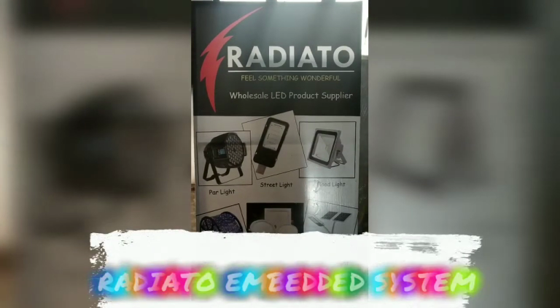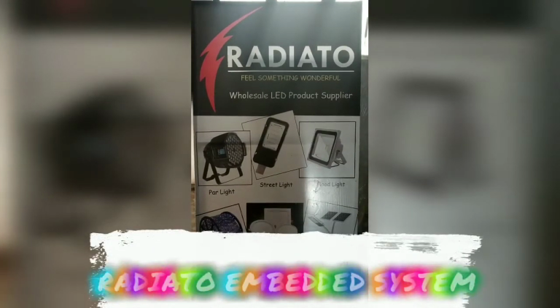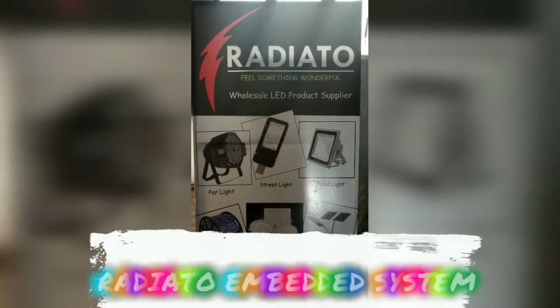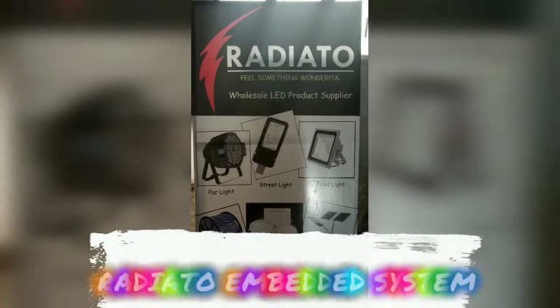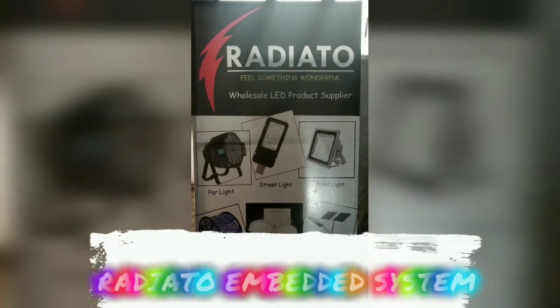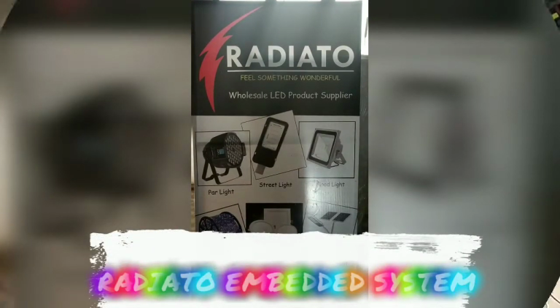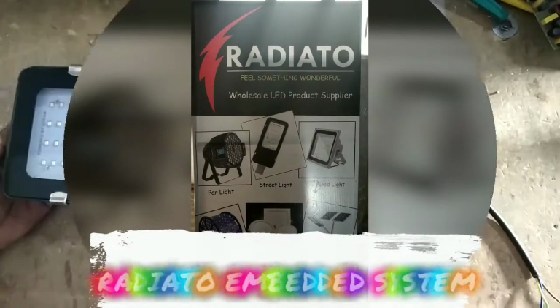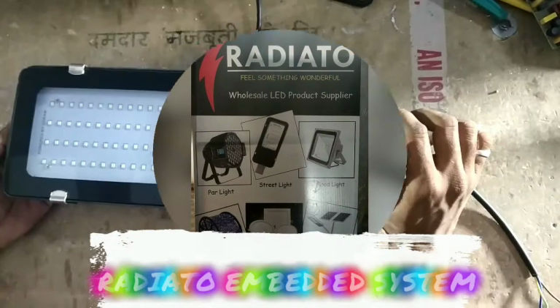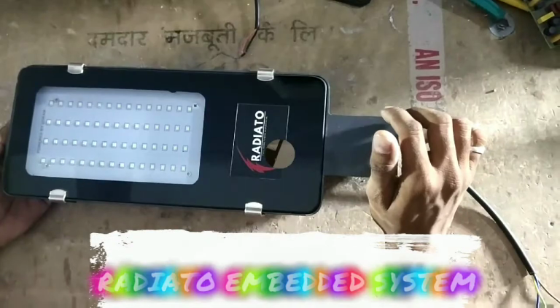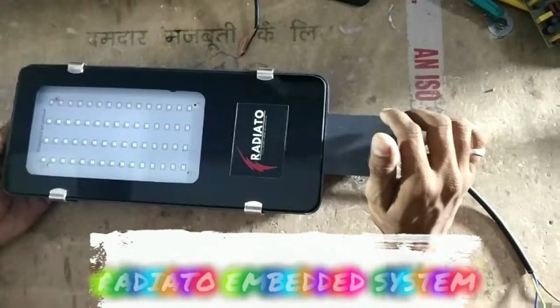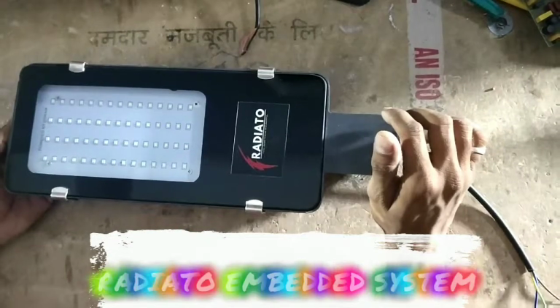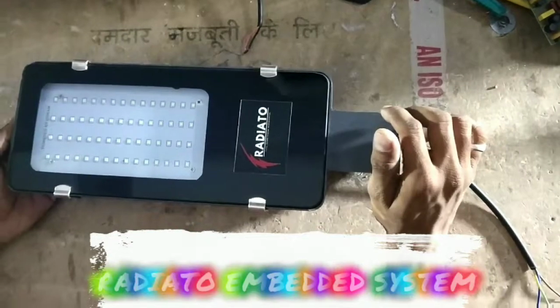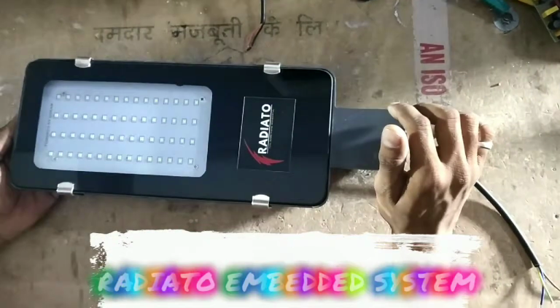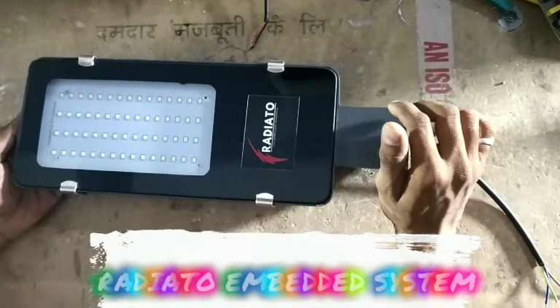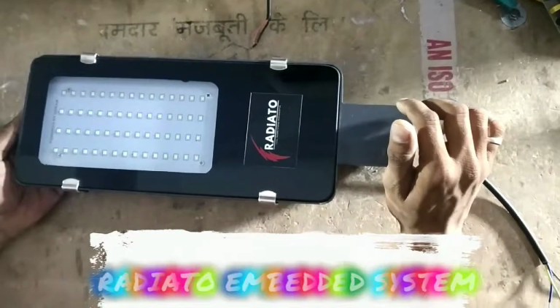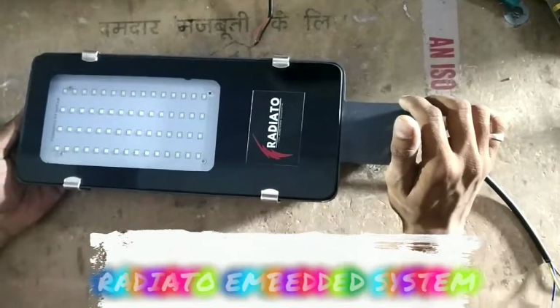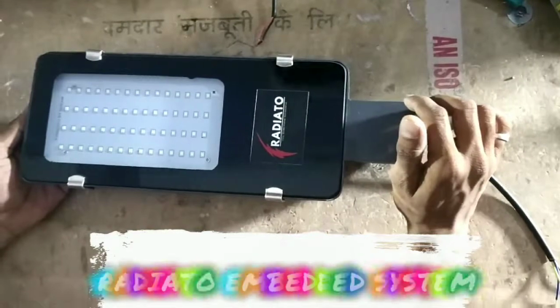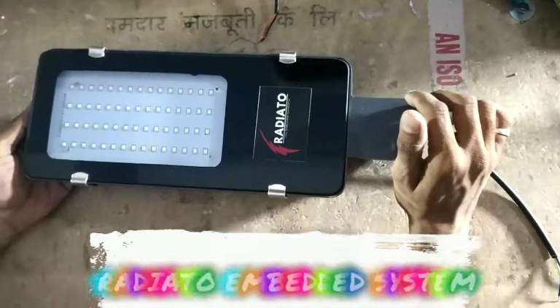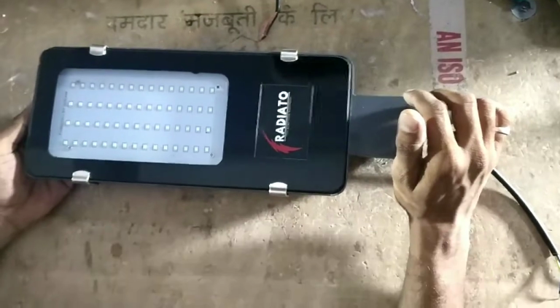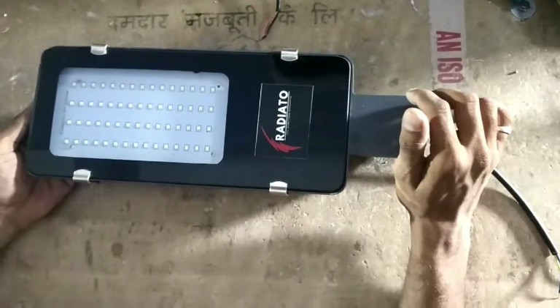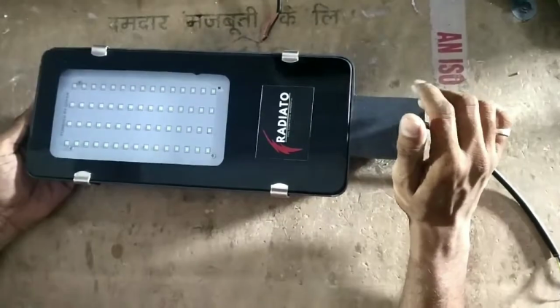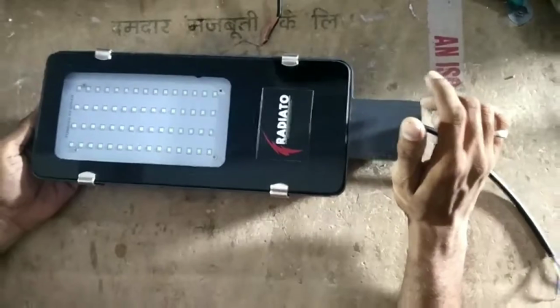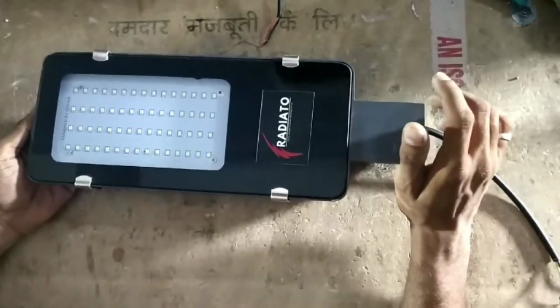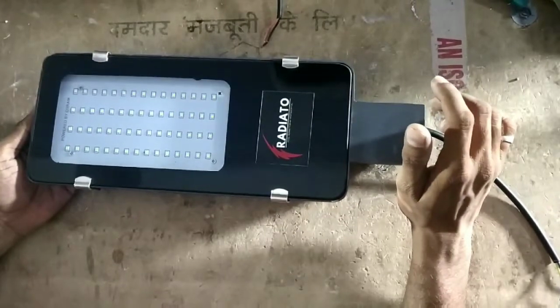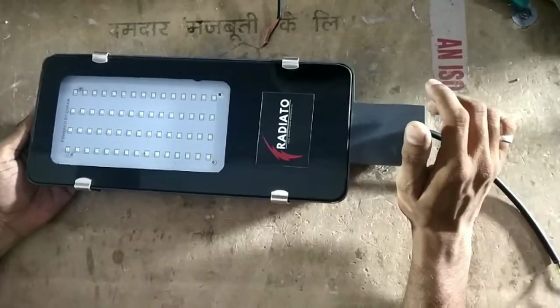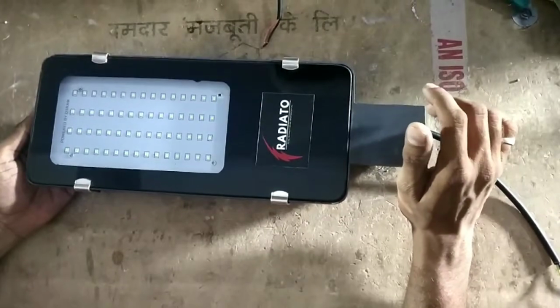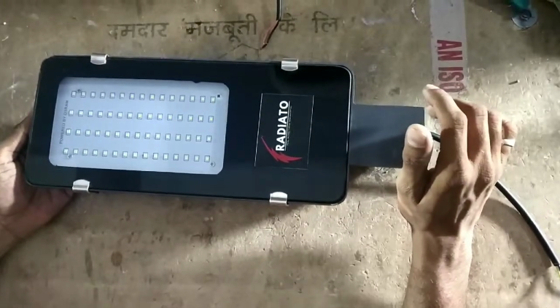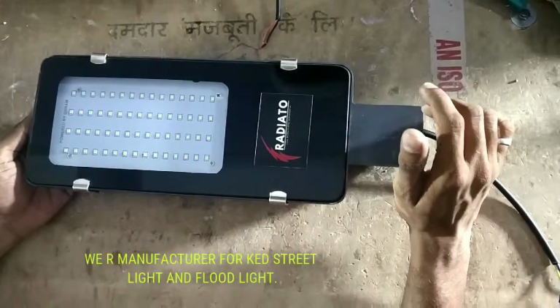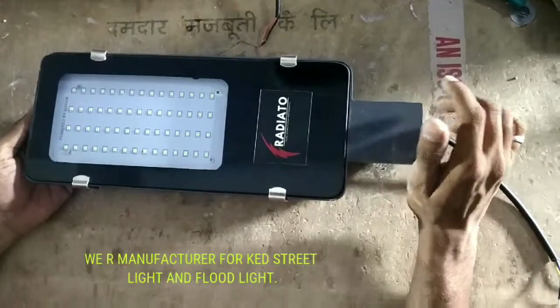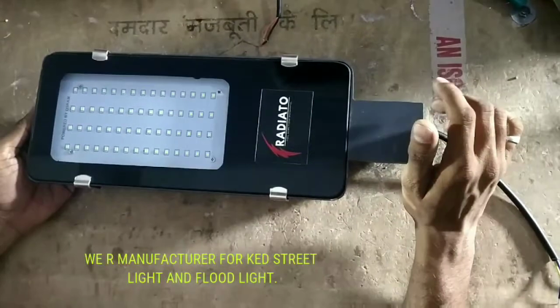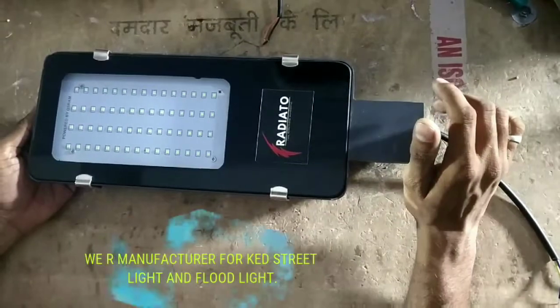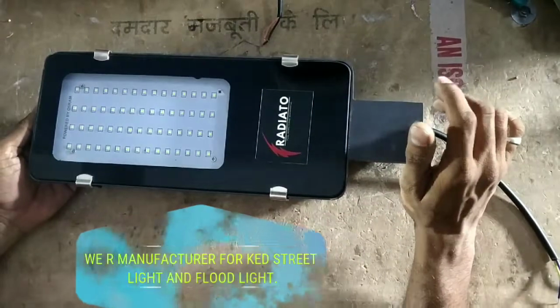I am from Radio to Embedded System. We are a manufacturer for LED street light and flood light.